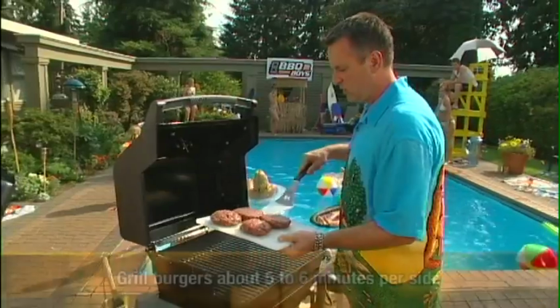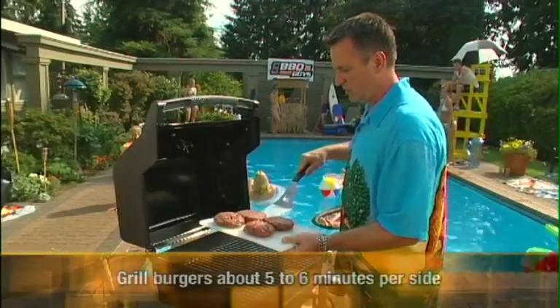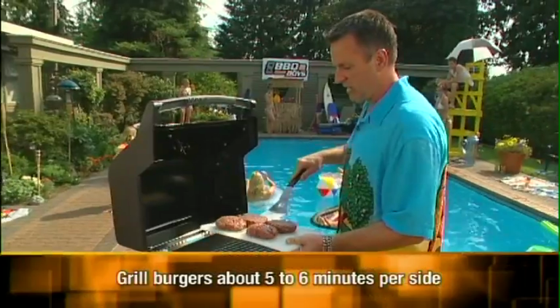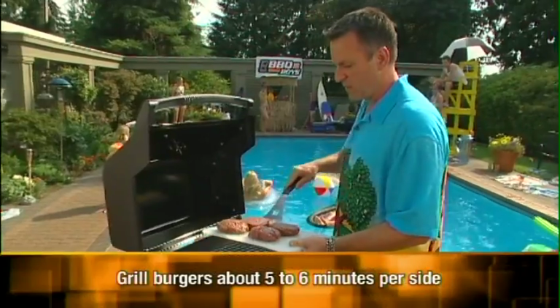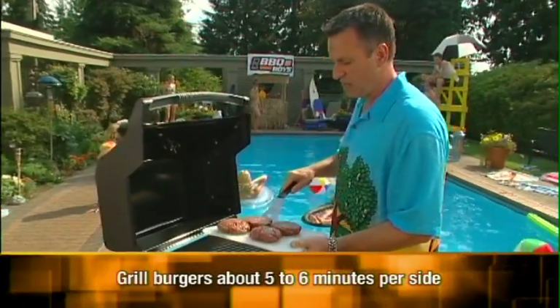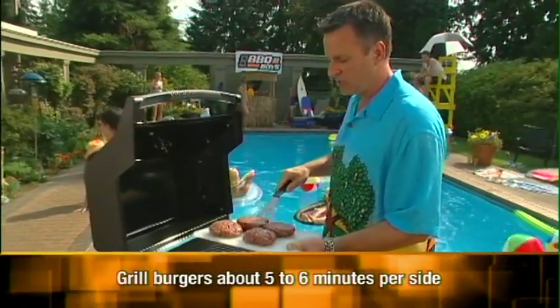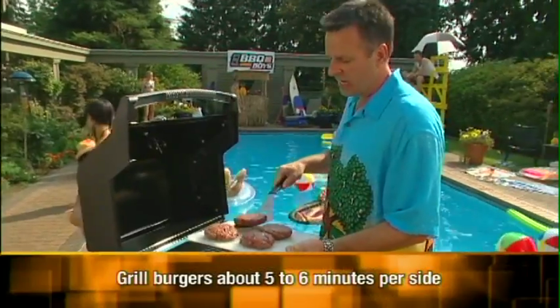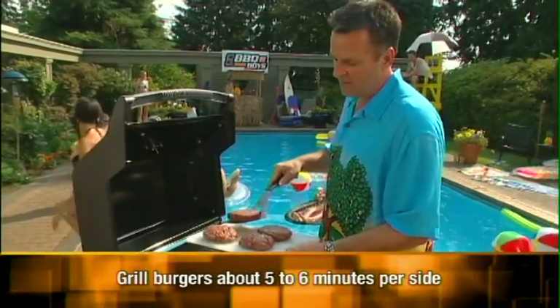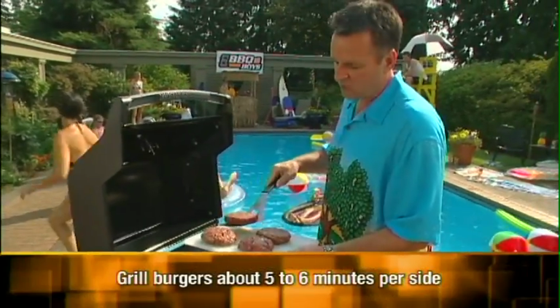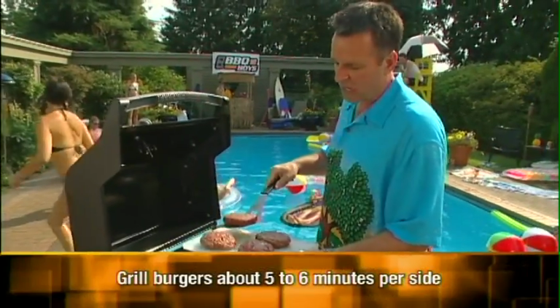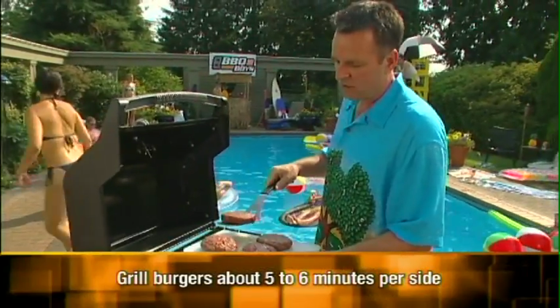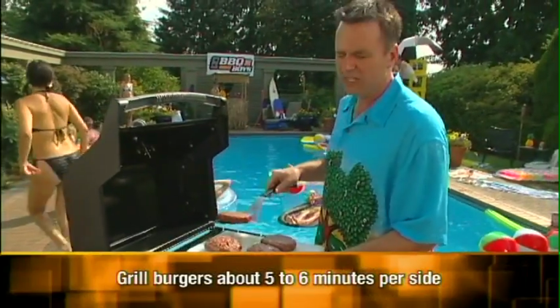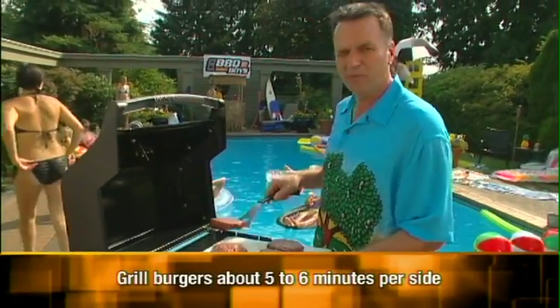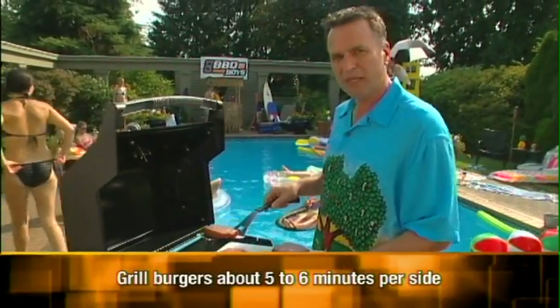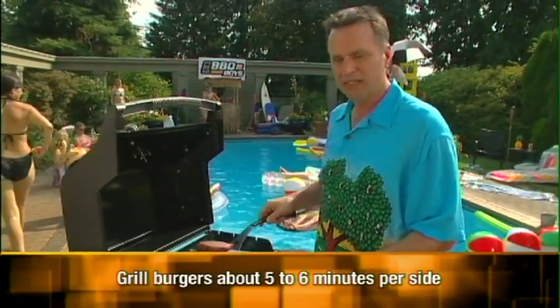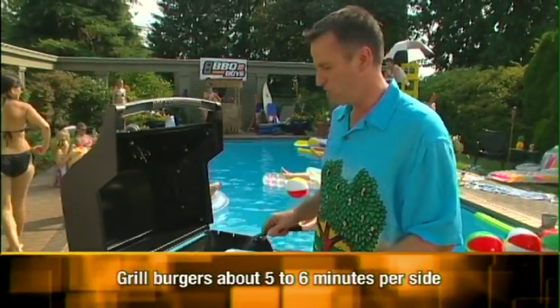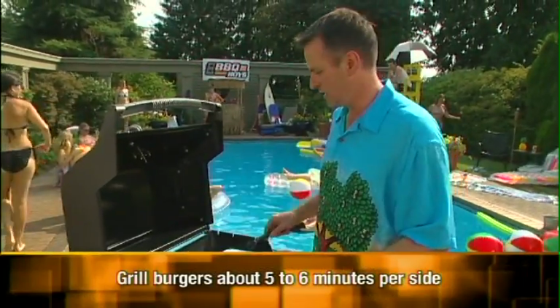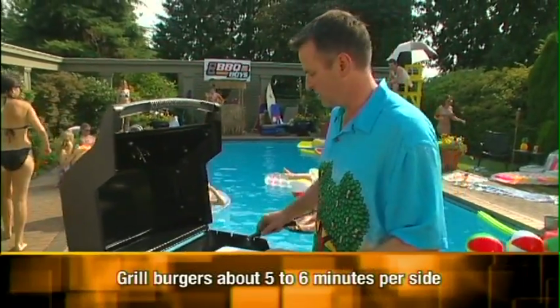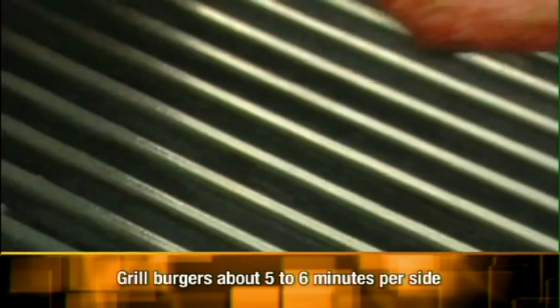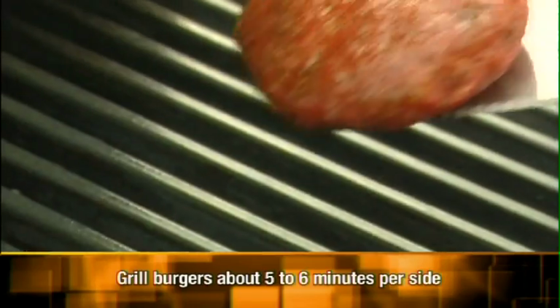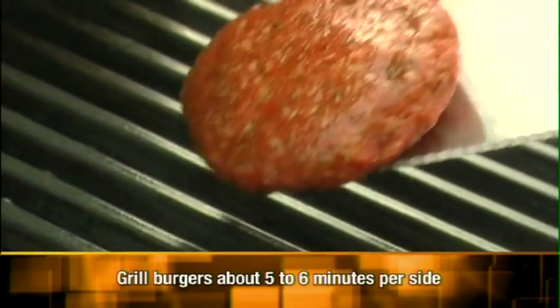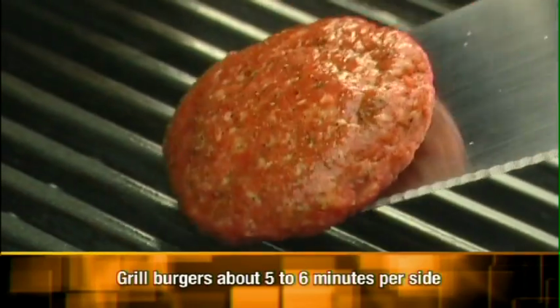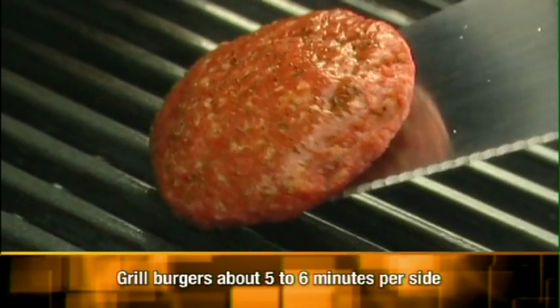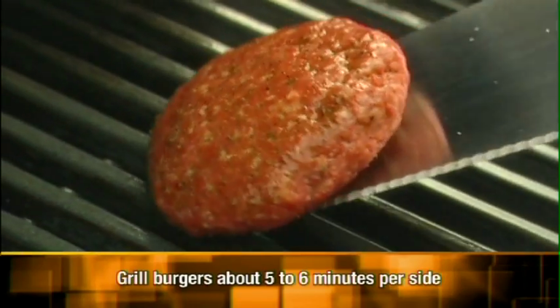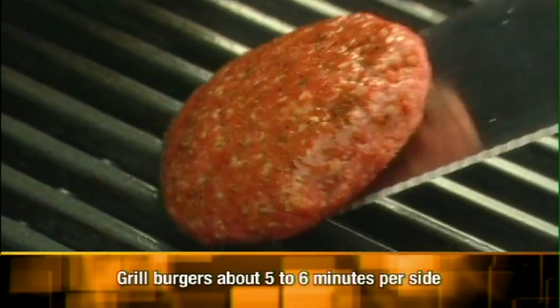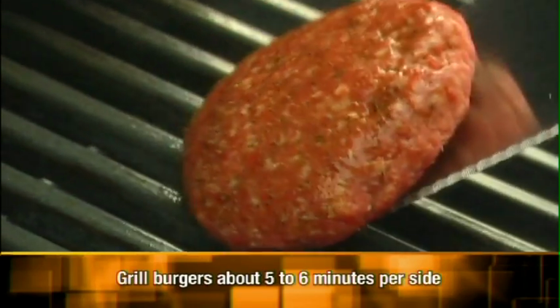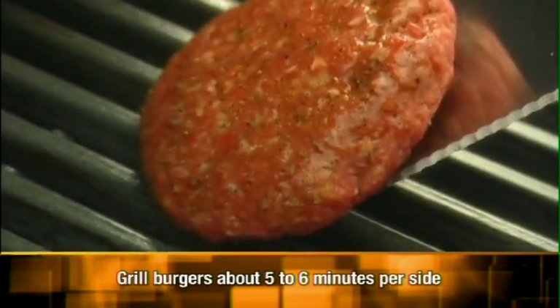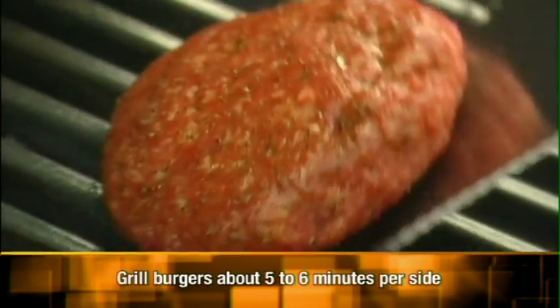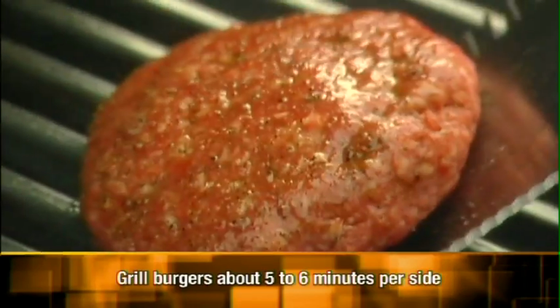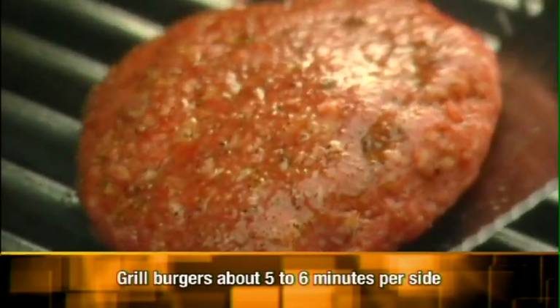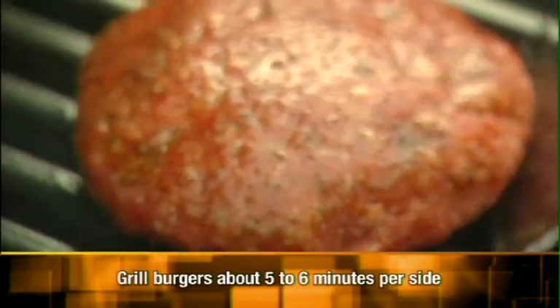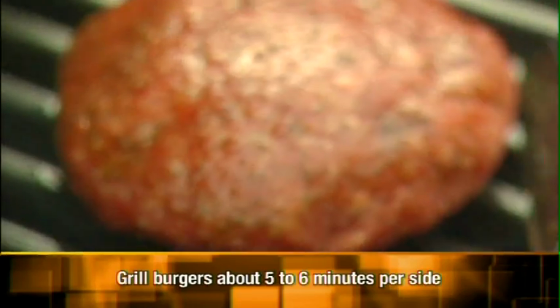It's time for the burgers to go on the grill. These inch-and-a-half patties will take about 10 minutes total — roughly five to six minutes each side.